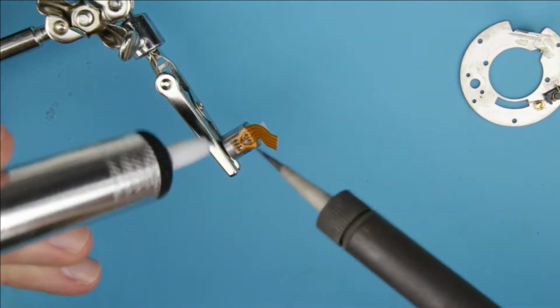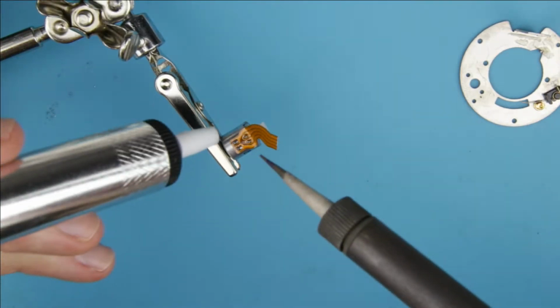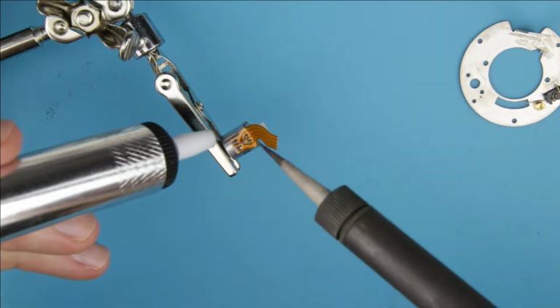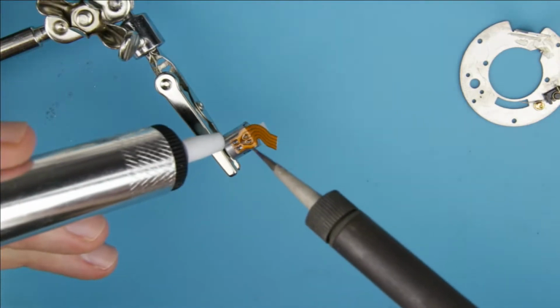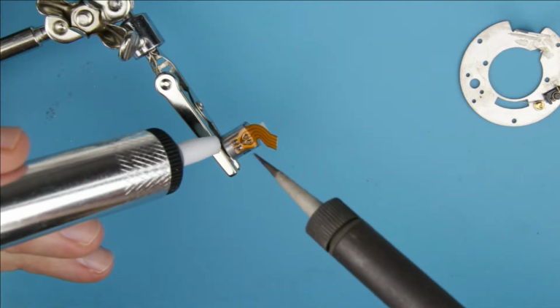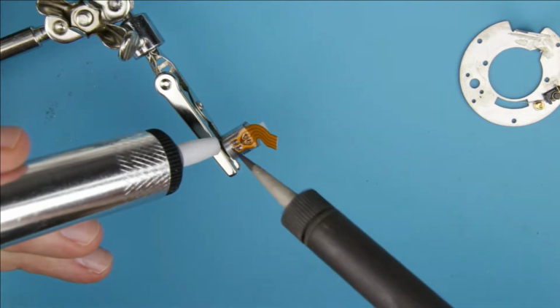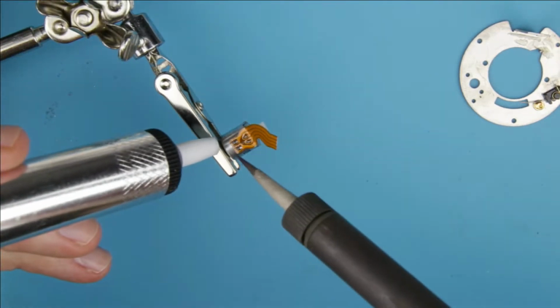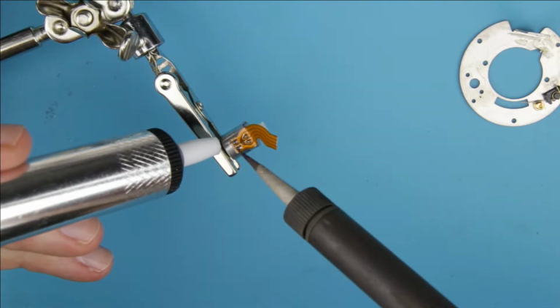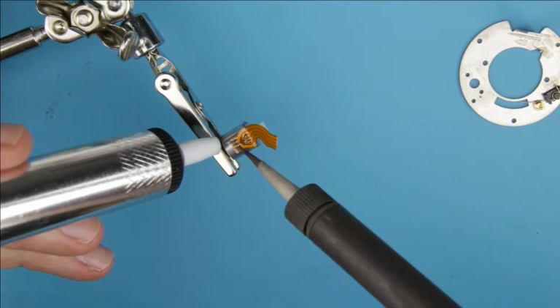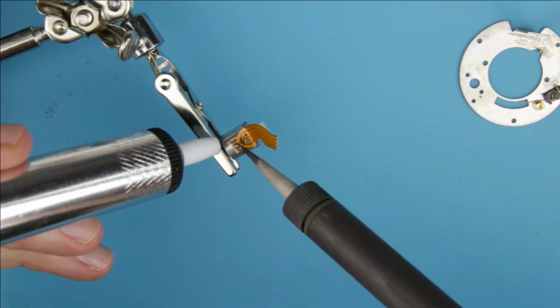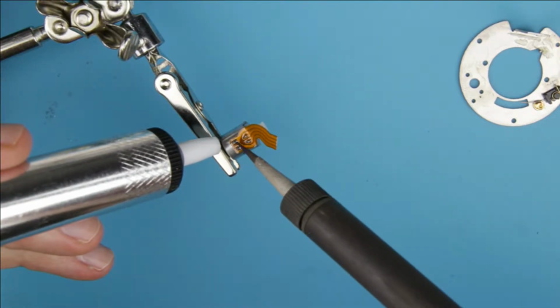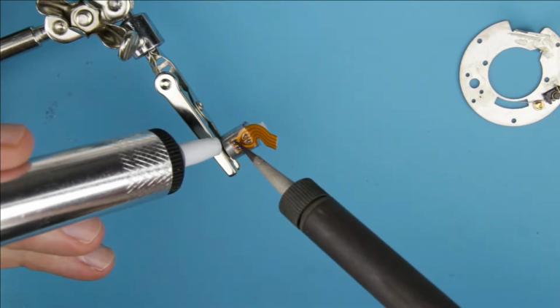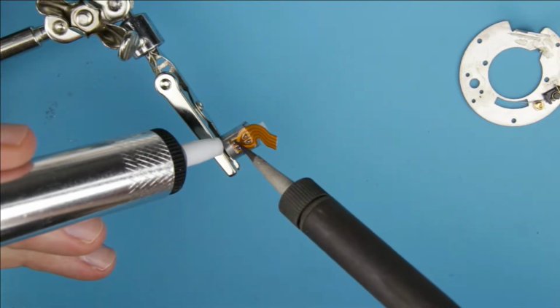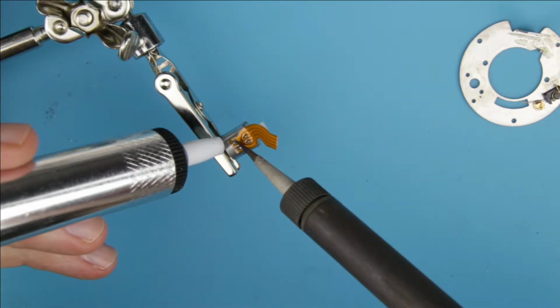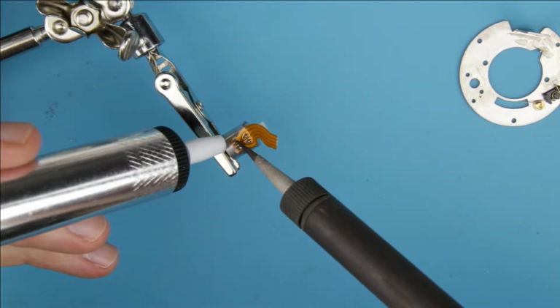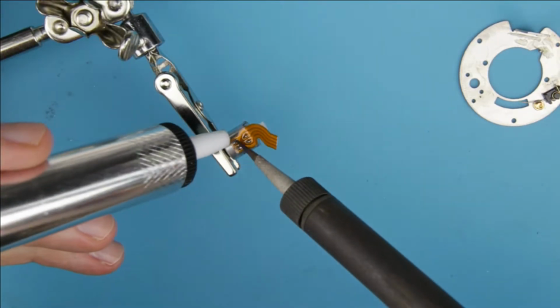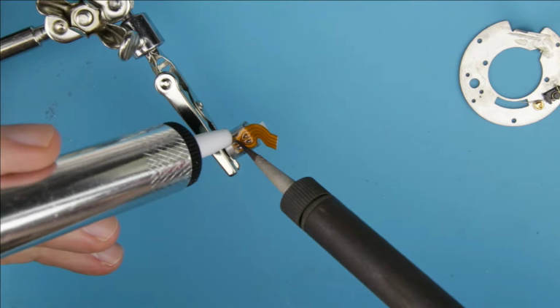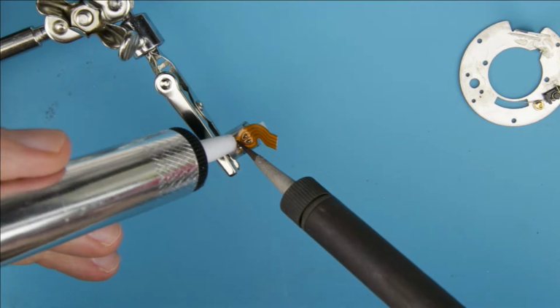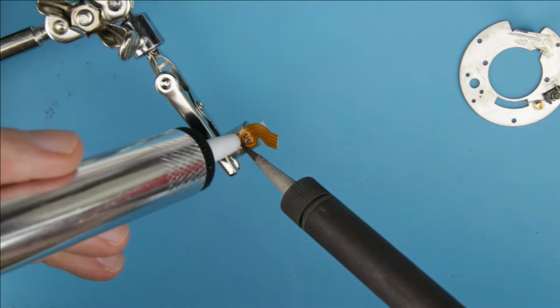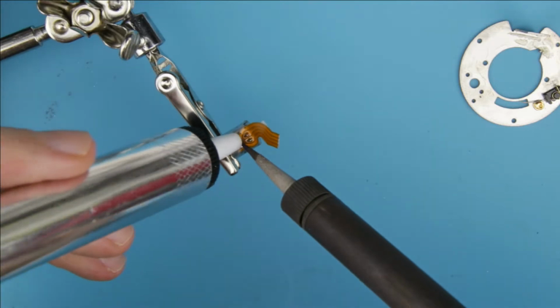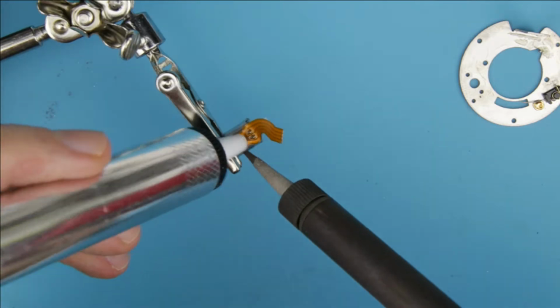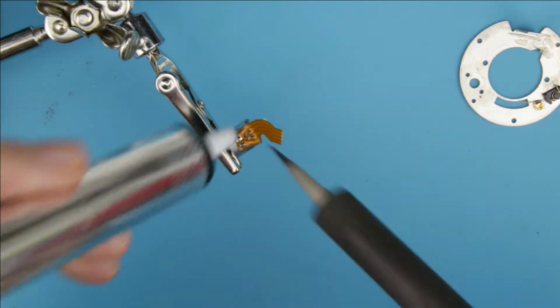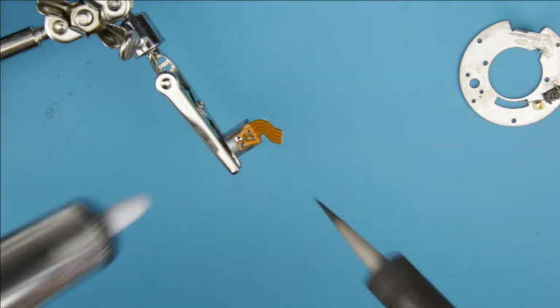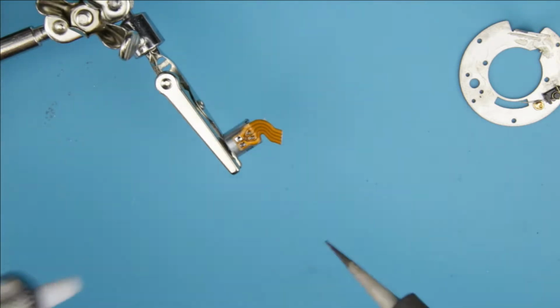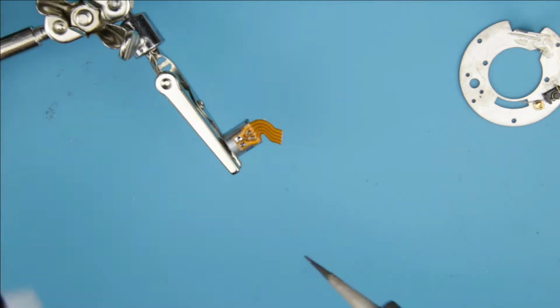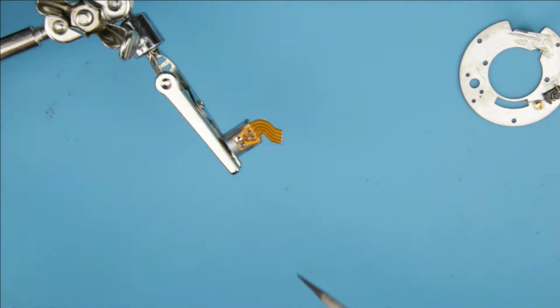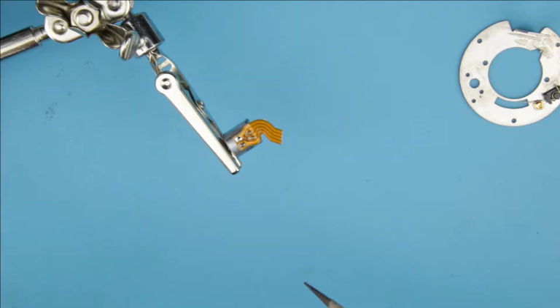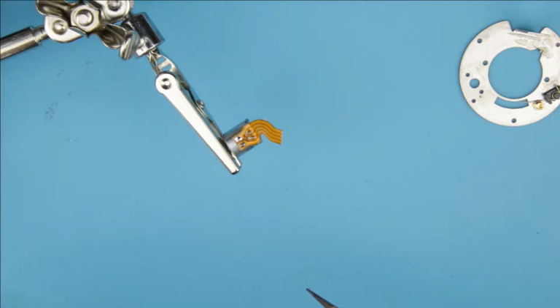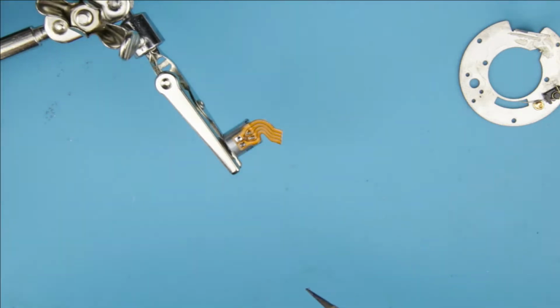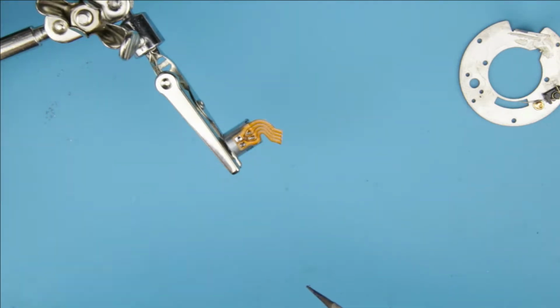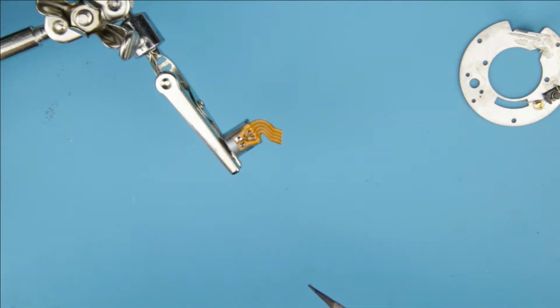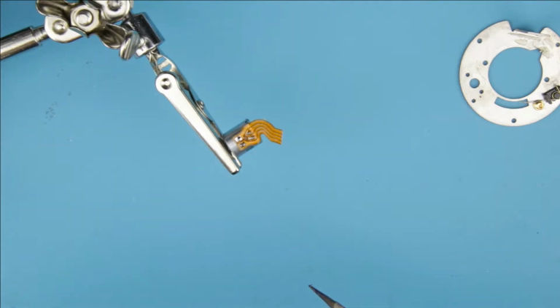Remove the soldering iron from the connector of the motor, then remove the flex cable.